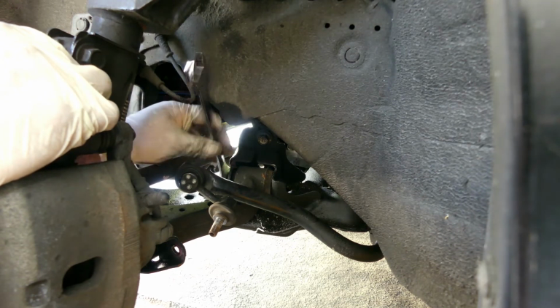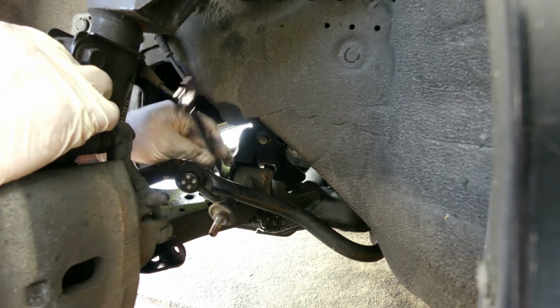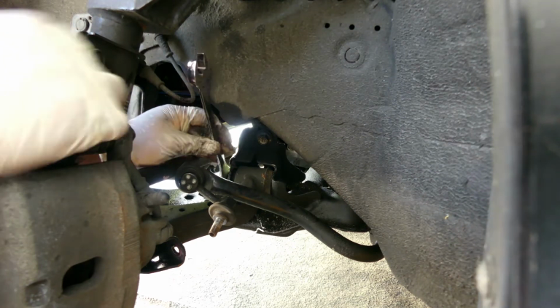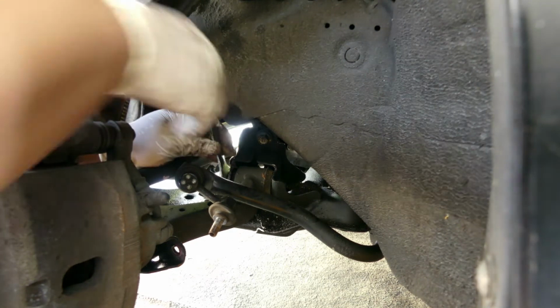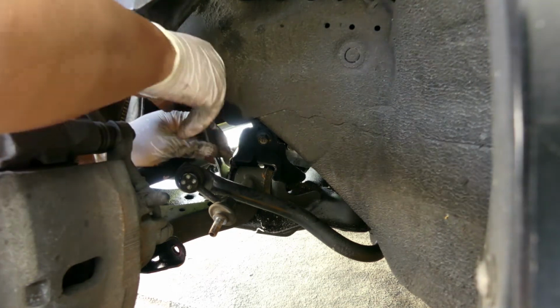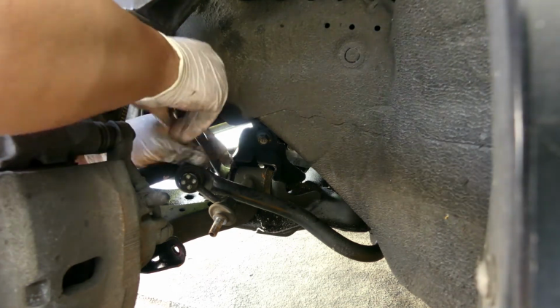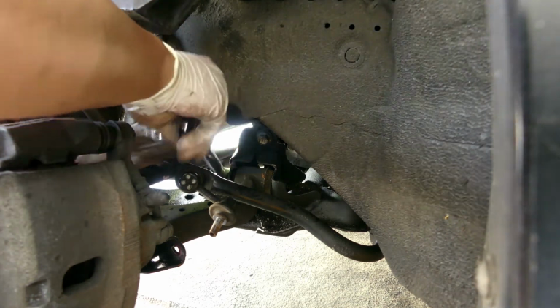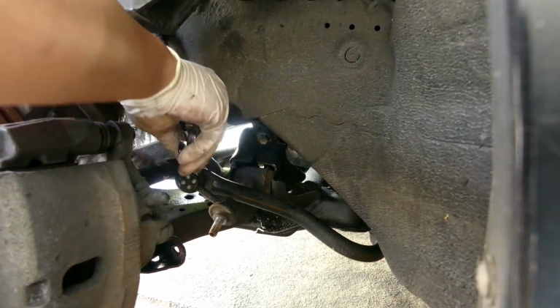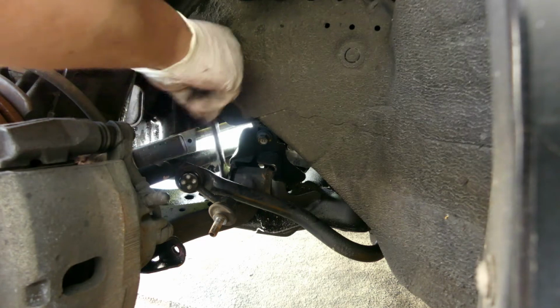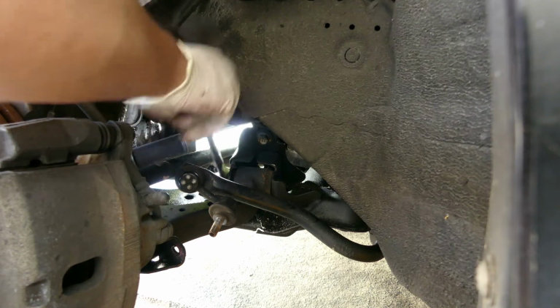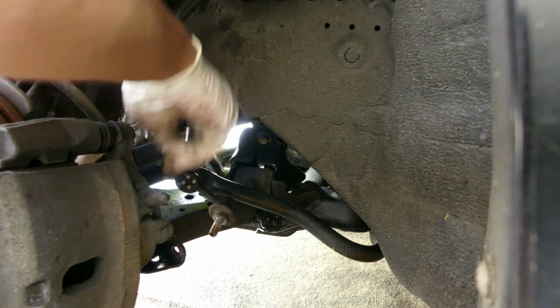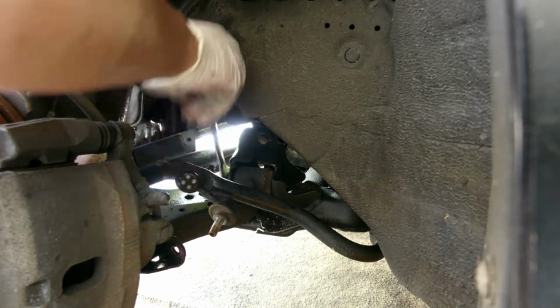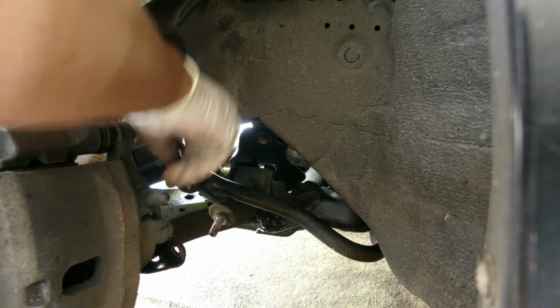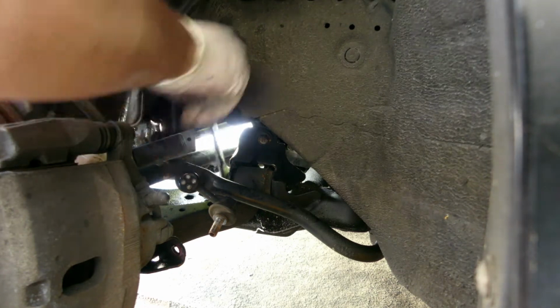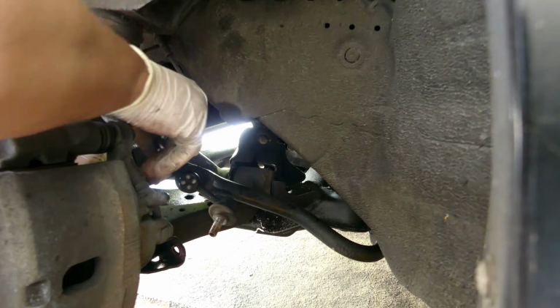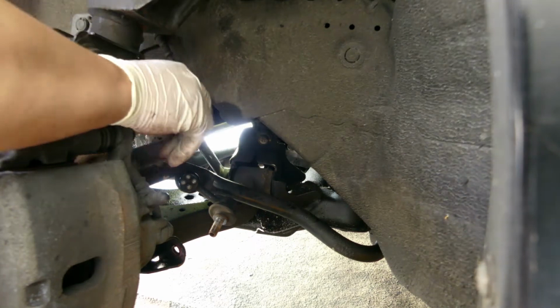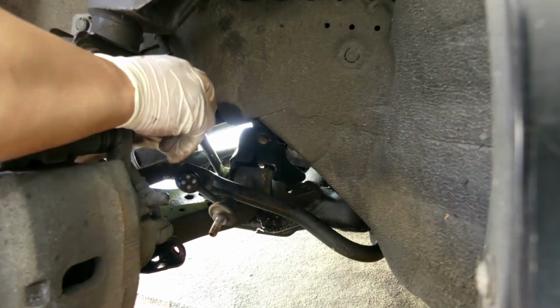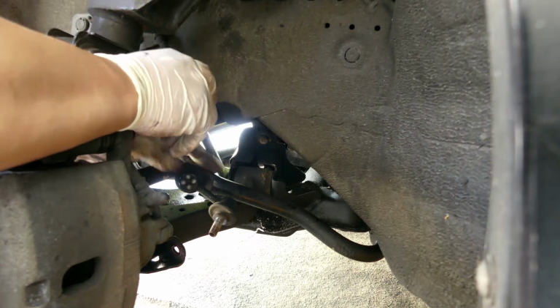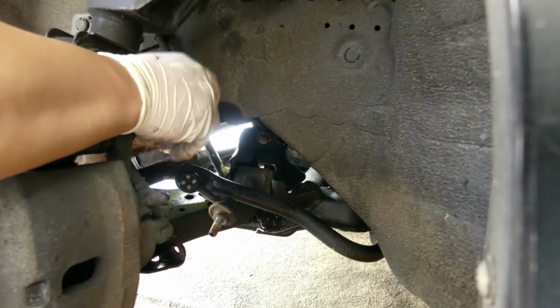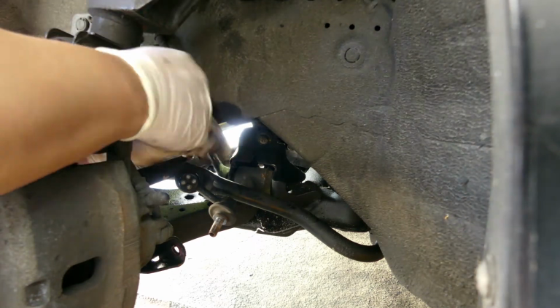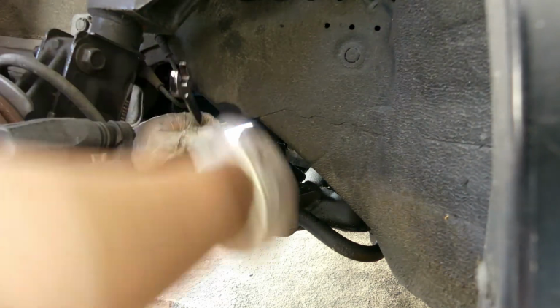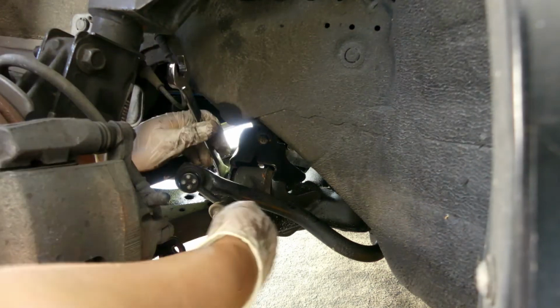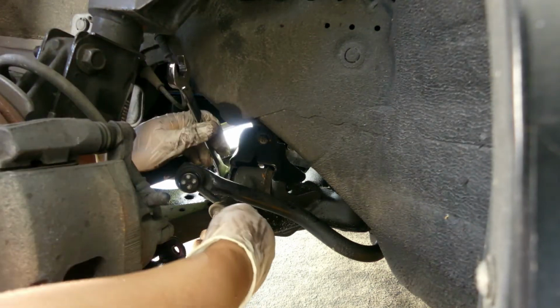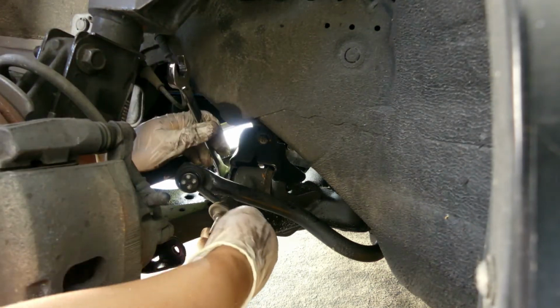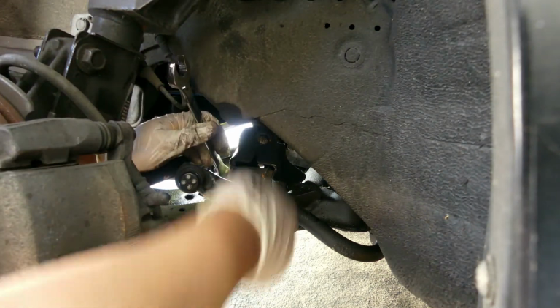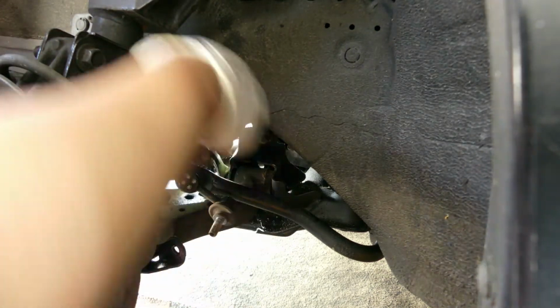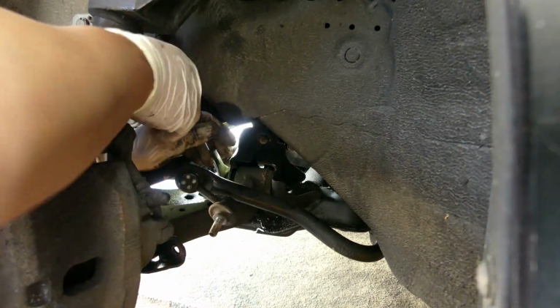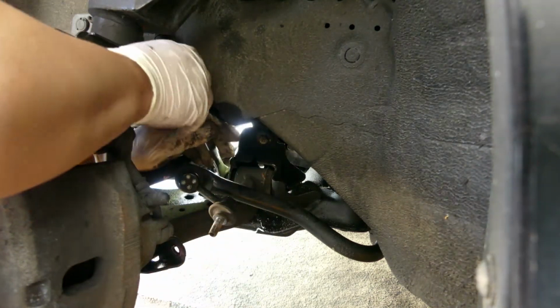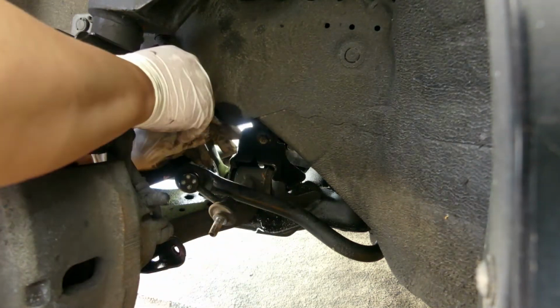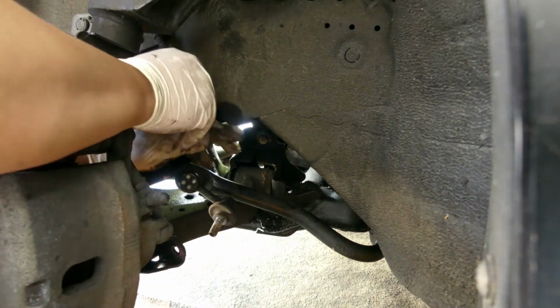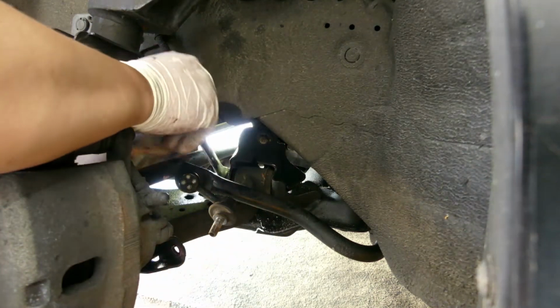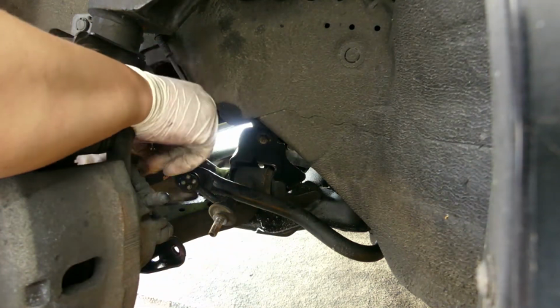Alright, this one is not that tight but this one is really tight. I have to do it slowly, otherwise if I break it I'll have to change it.